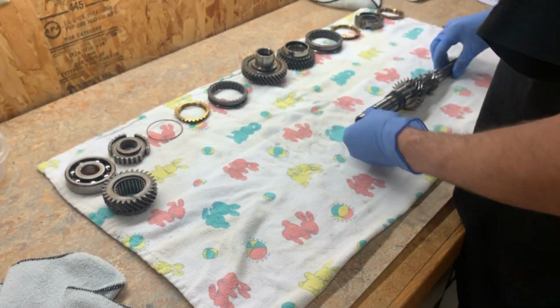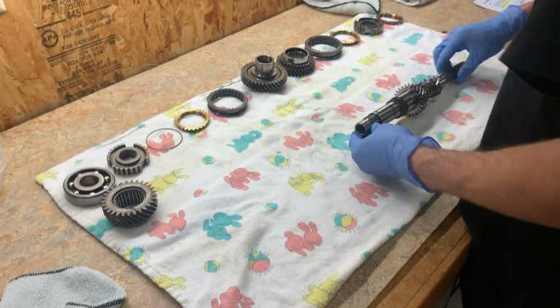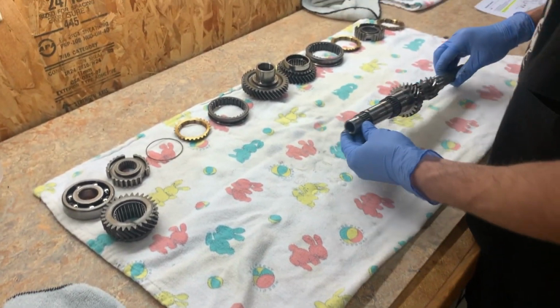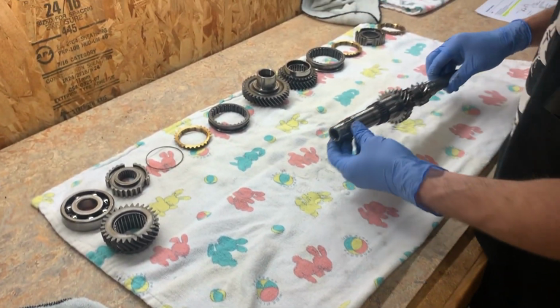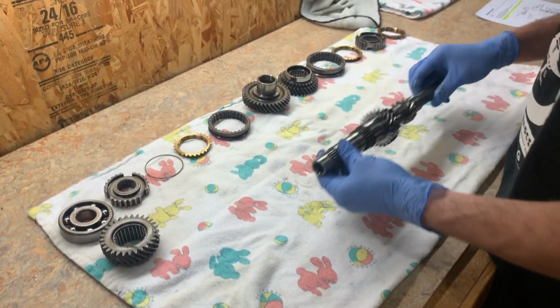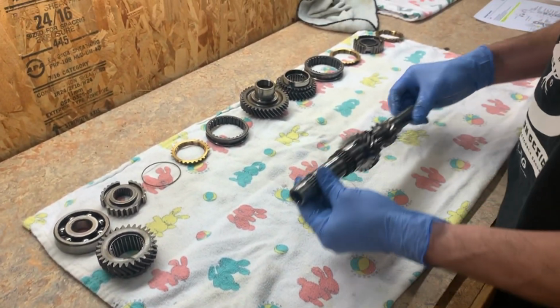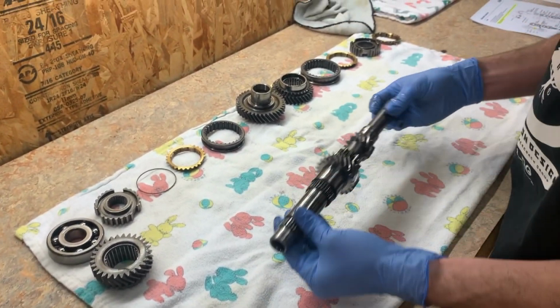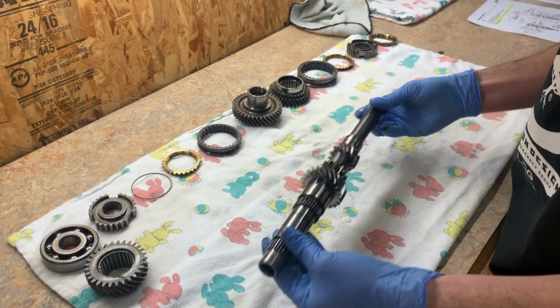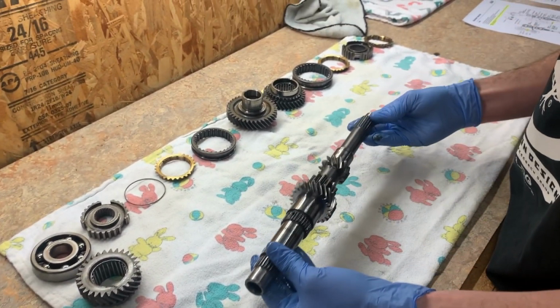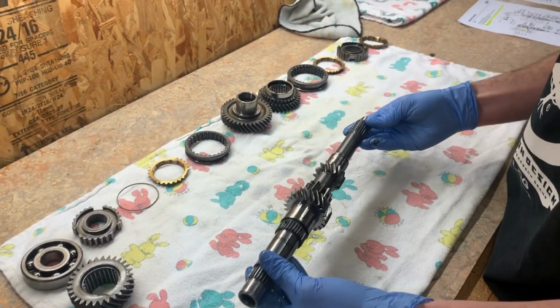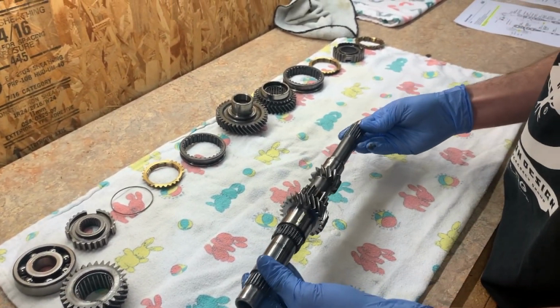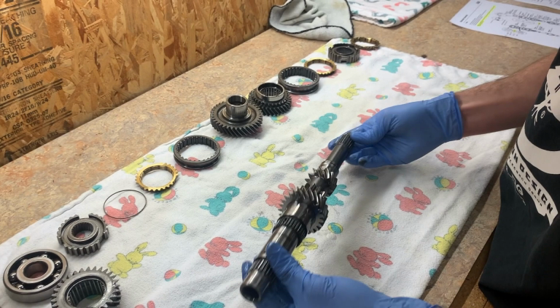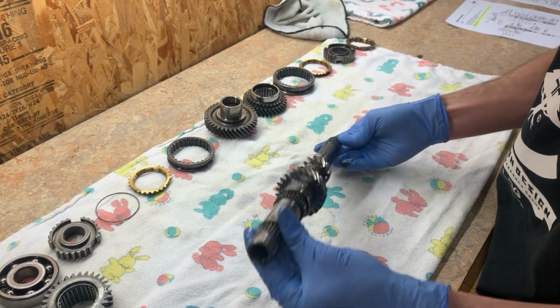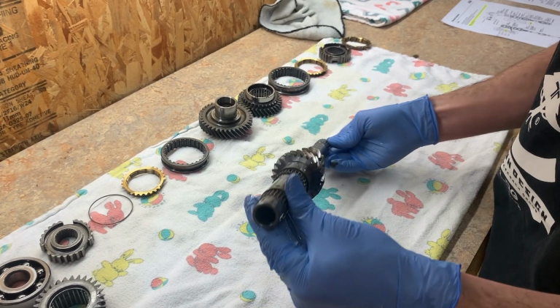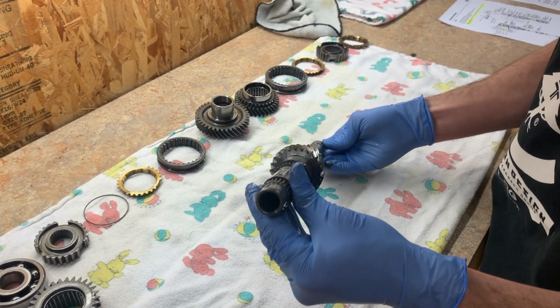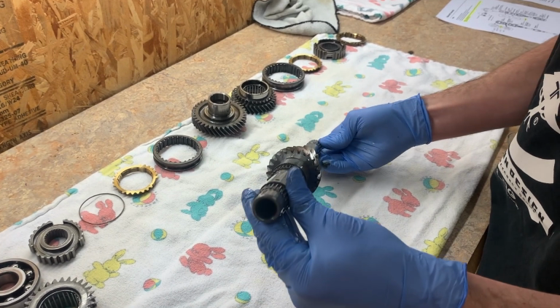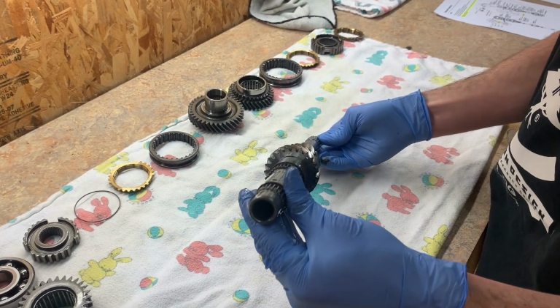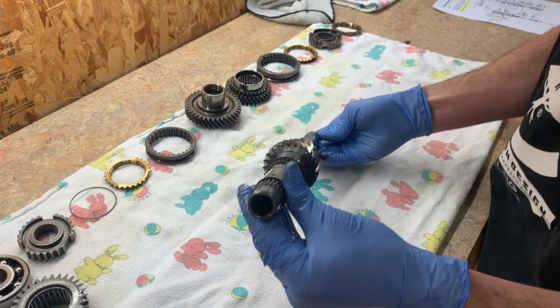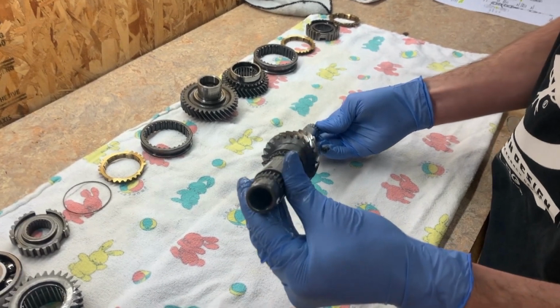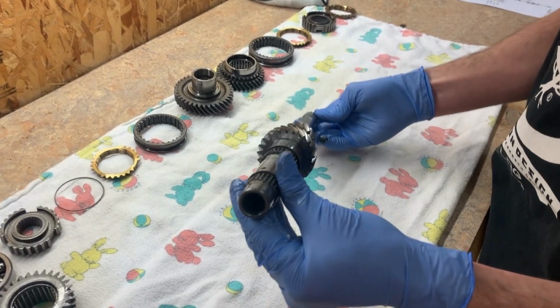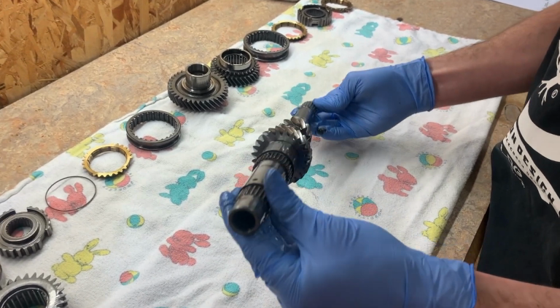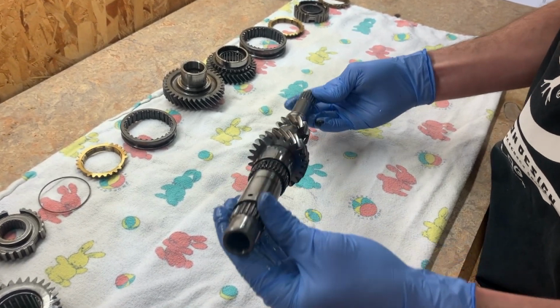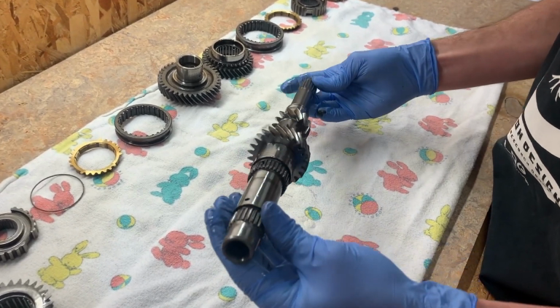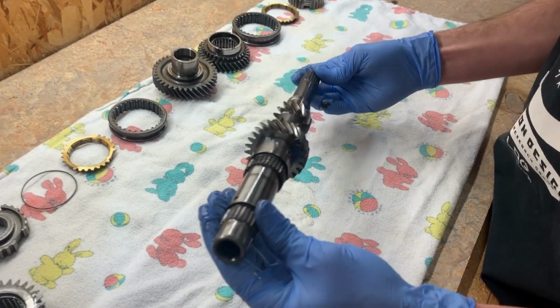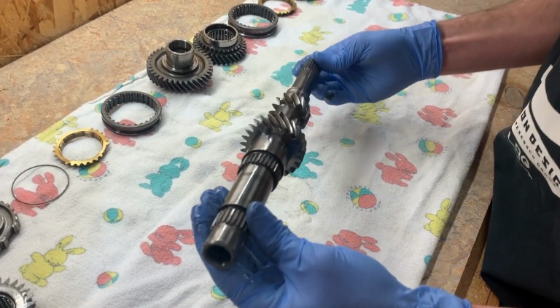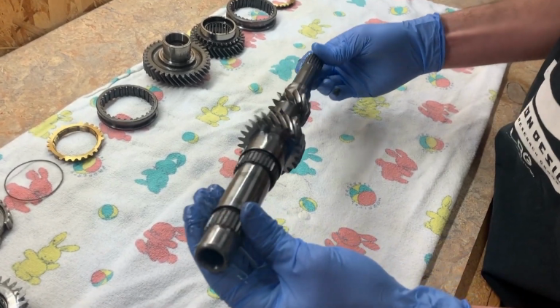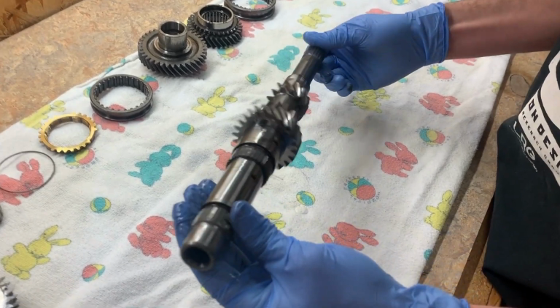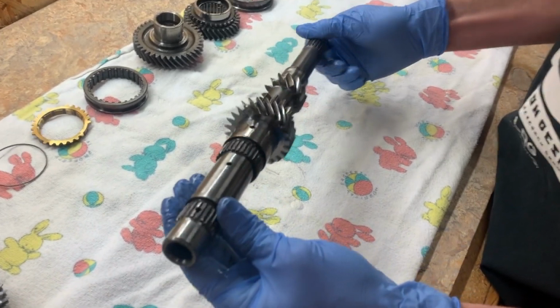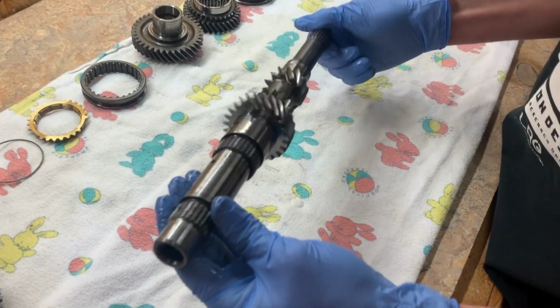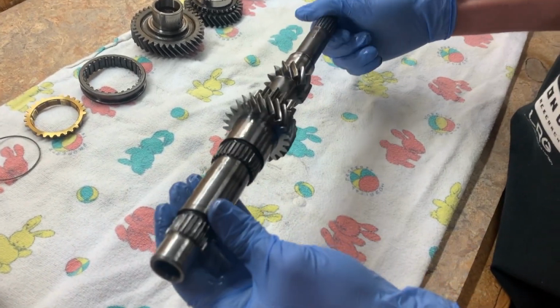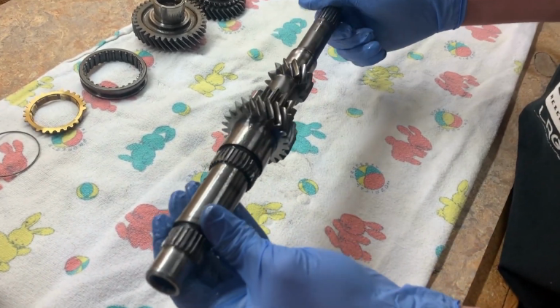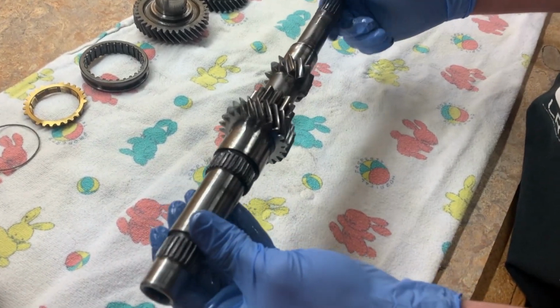There you go. Main shaft is fully disassembled.